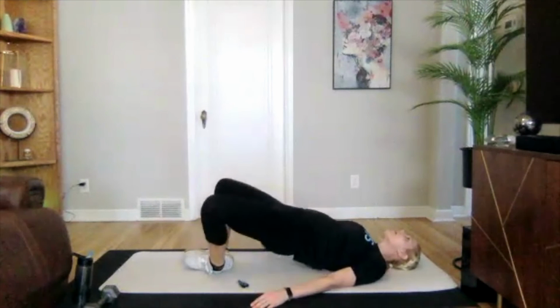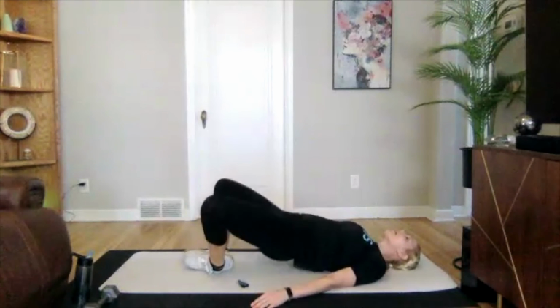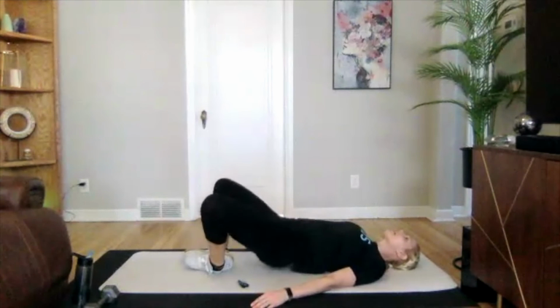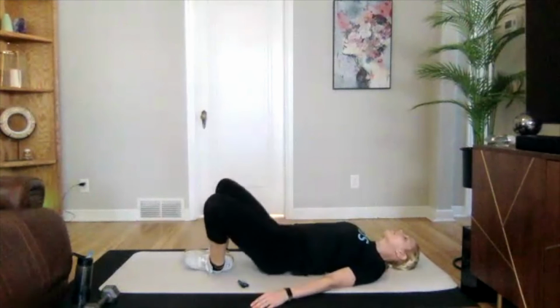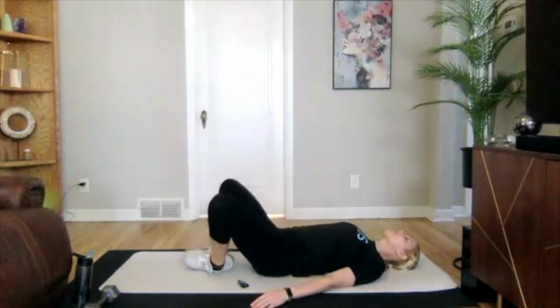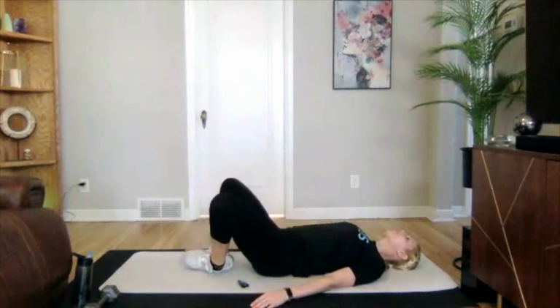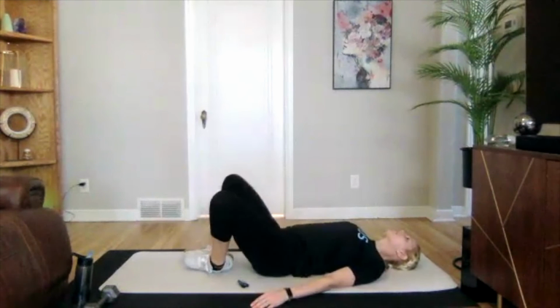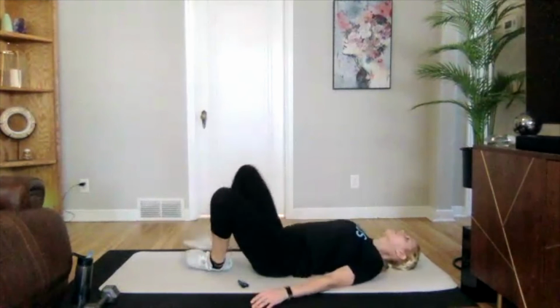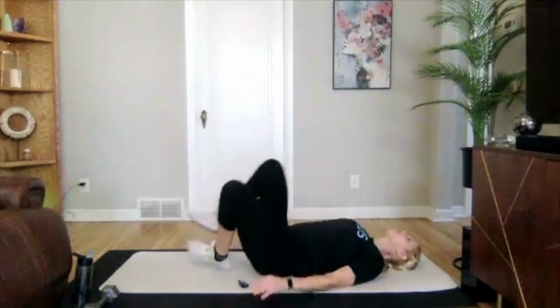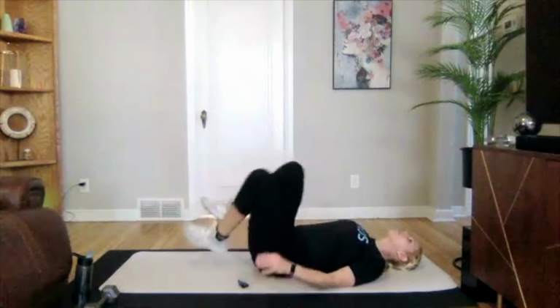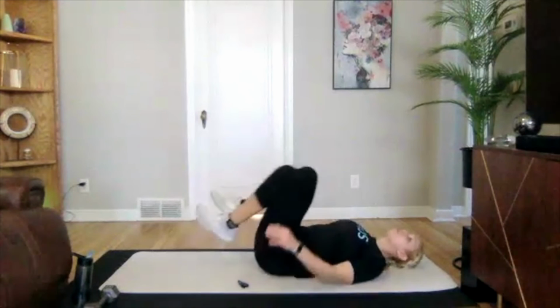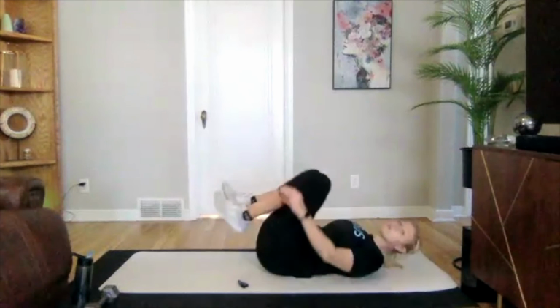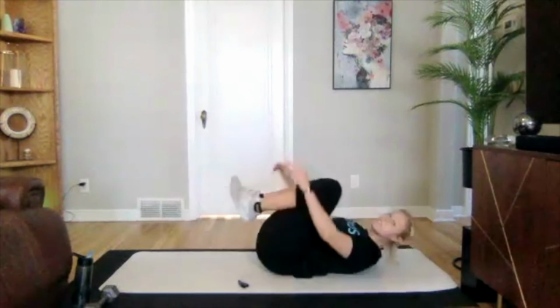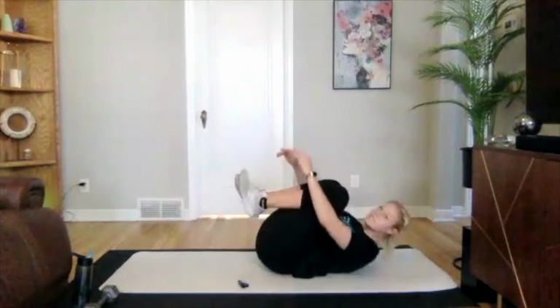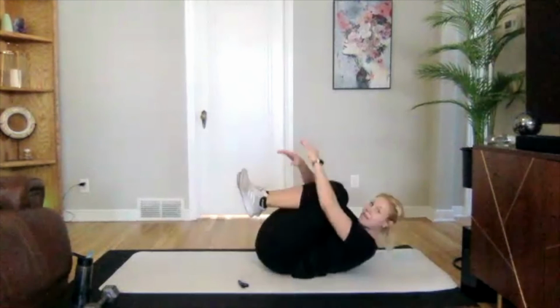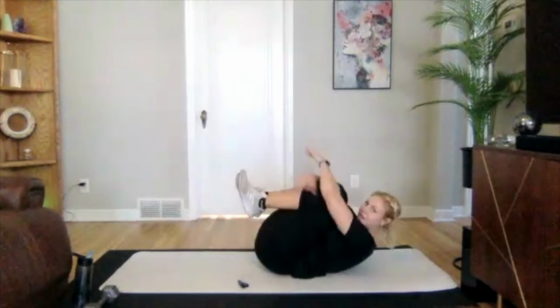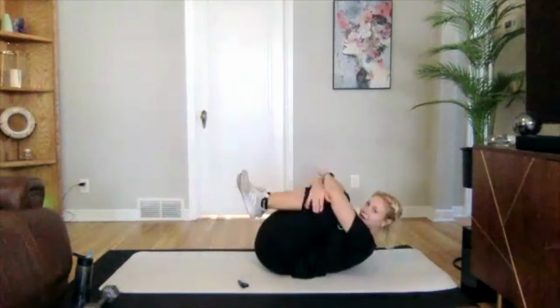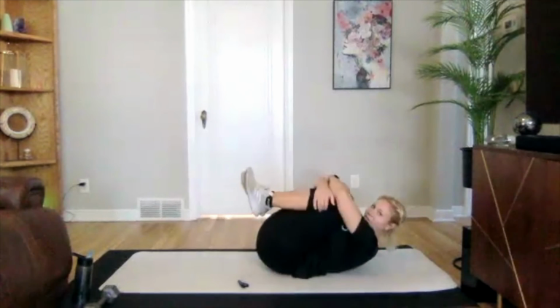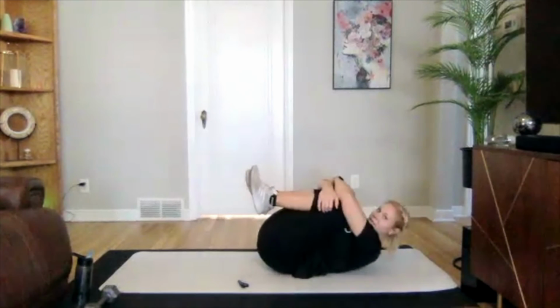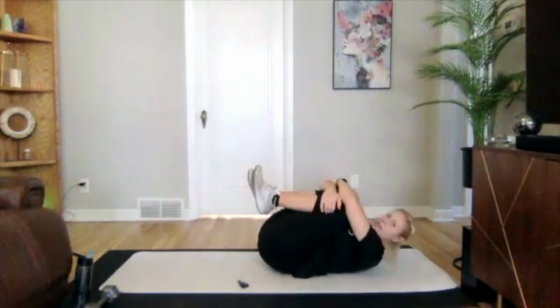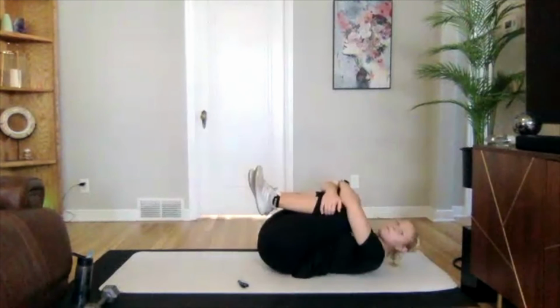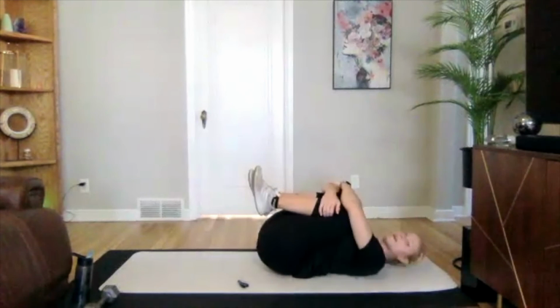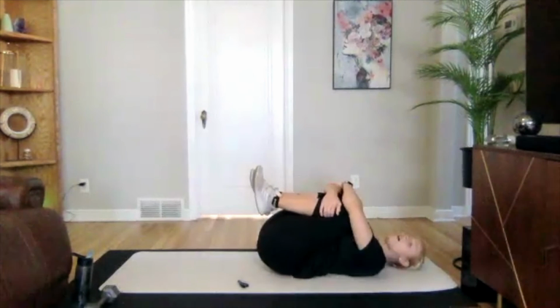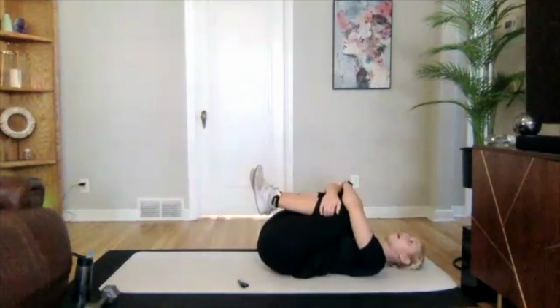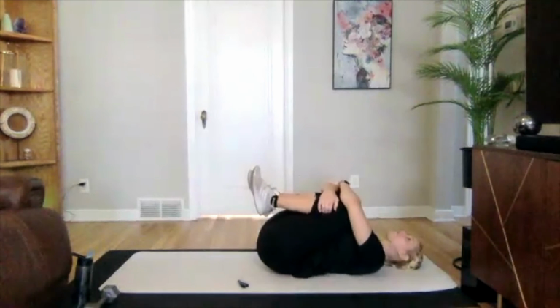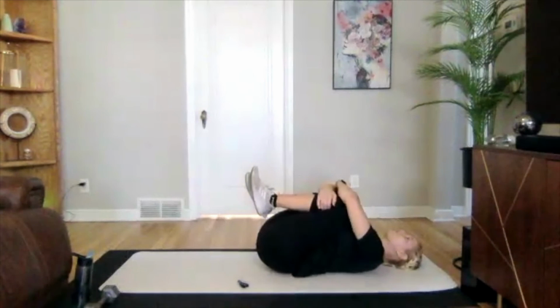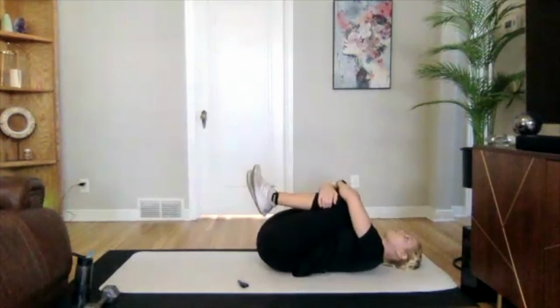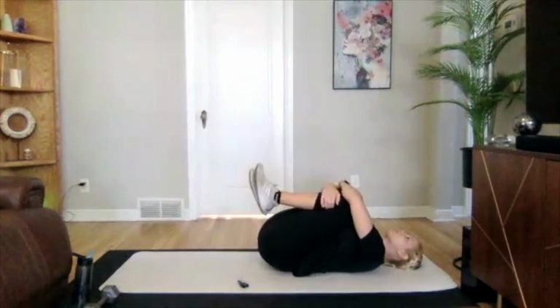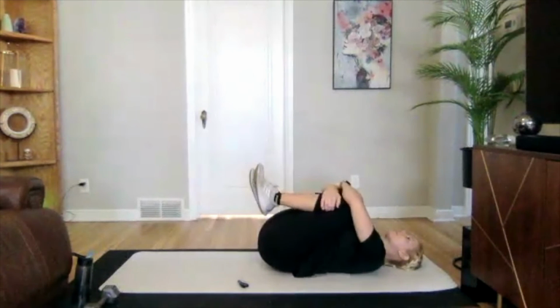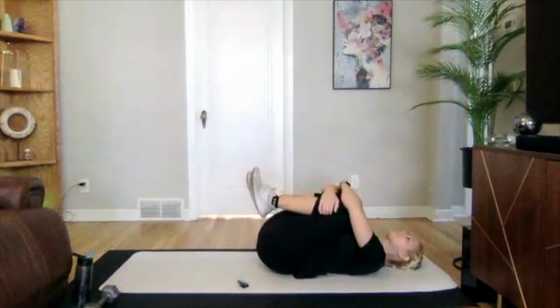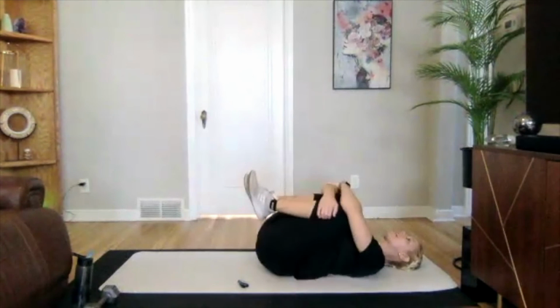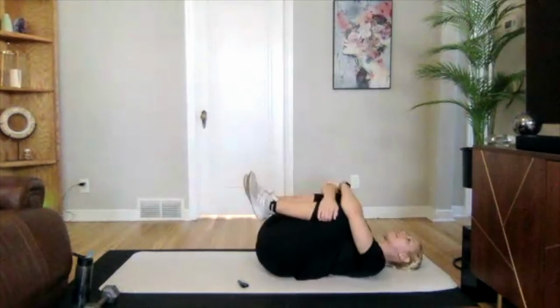Last one of the day — our glute bridge with the frog variation. Feet together, pressing those hips up. Starting in three, two, one — we're on. Find that hover, making it a little bit more challenging each rep. And perfect — pull those knees in, give yourself a nice big hug, you can roll side to side, forward and back.